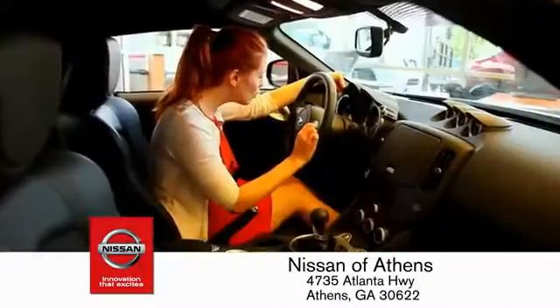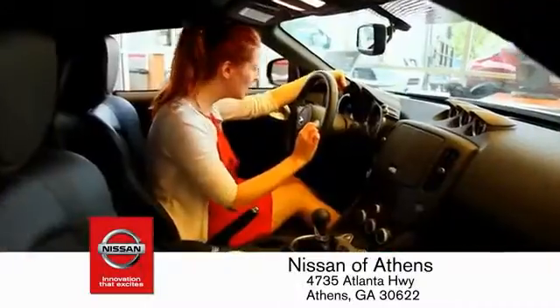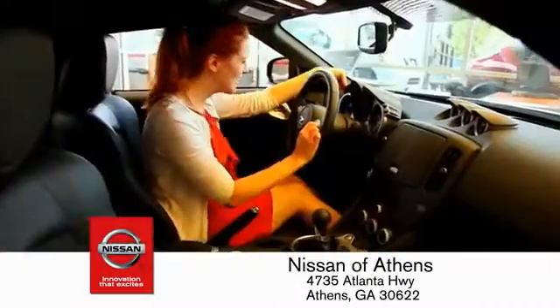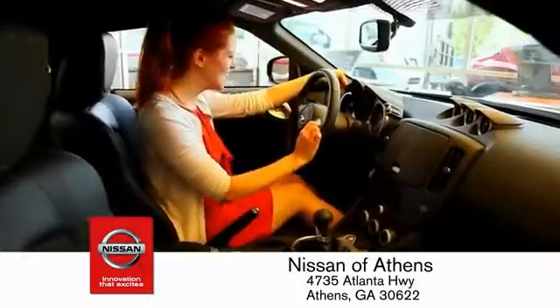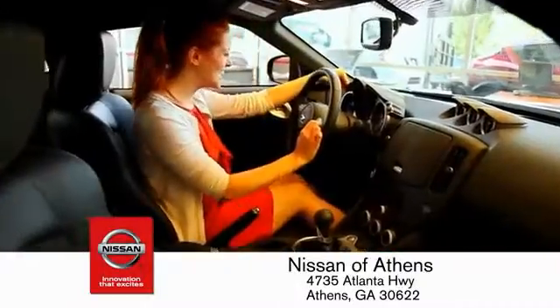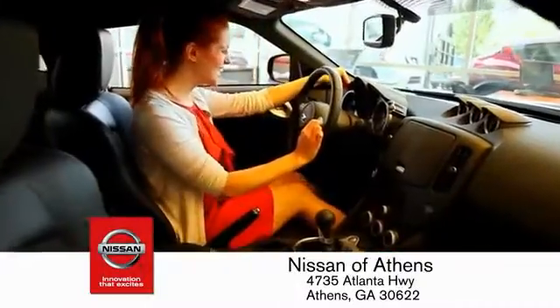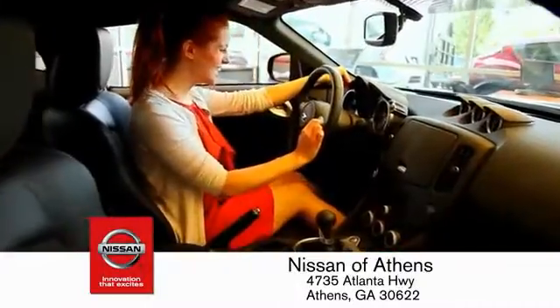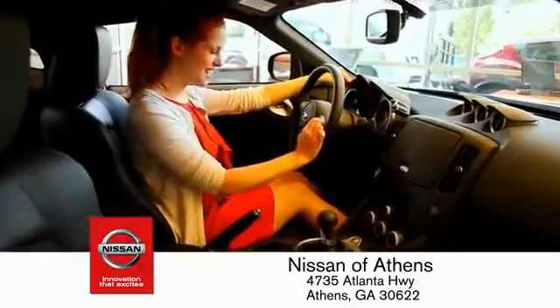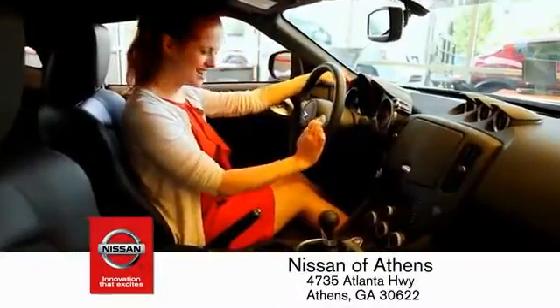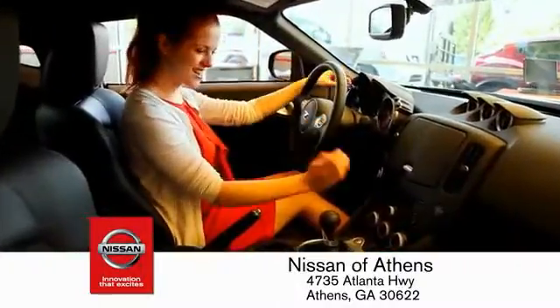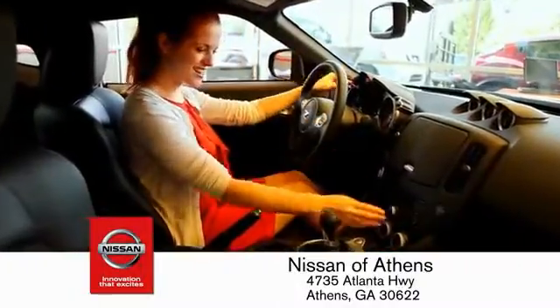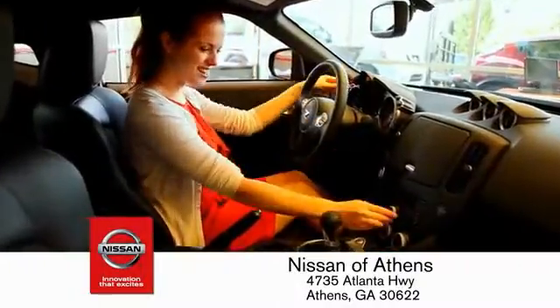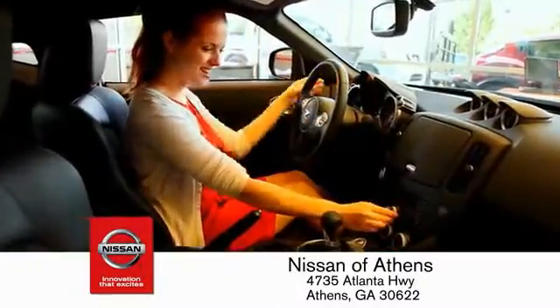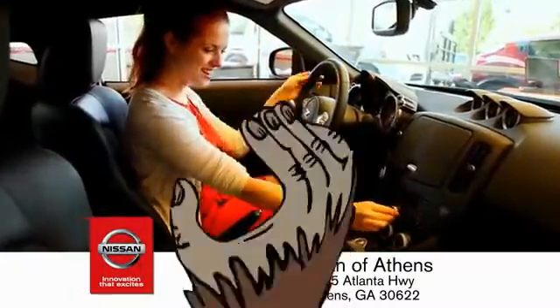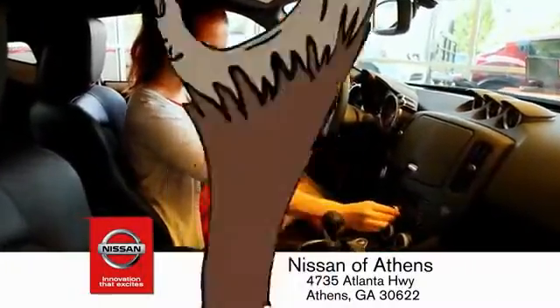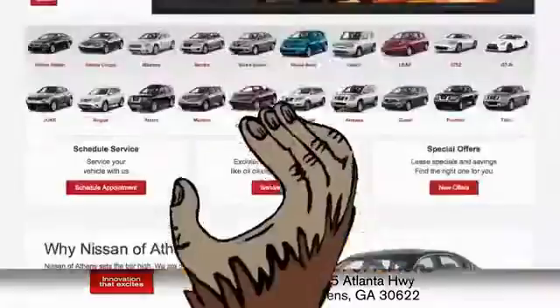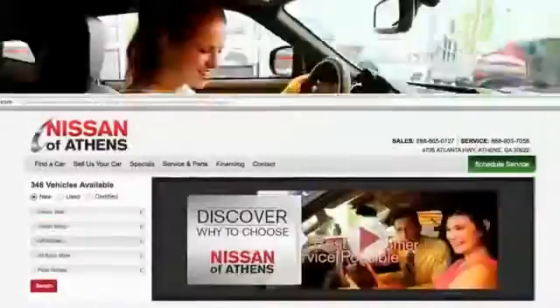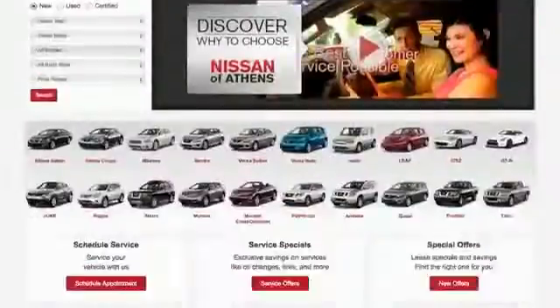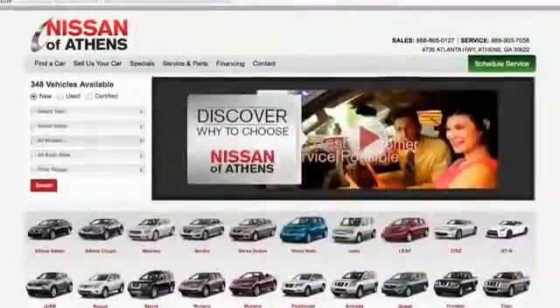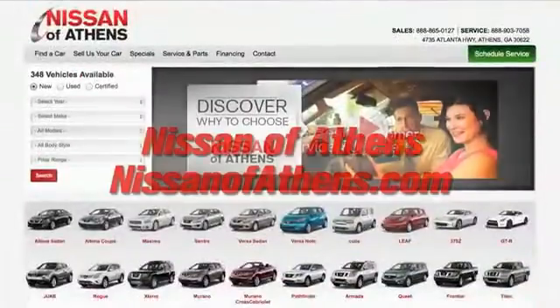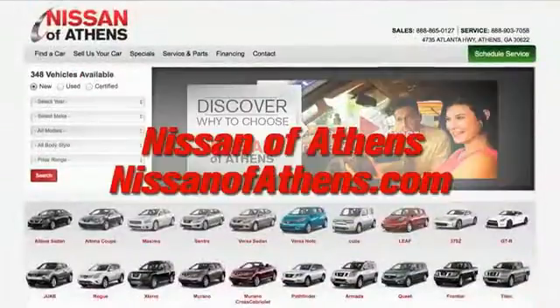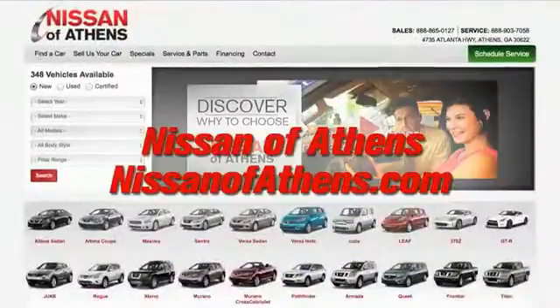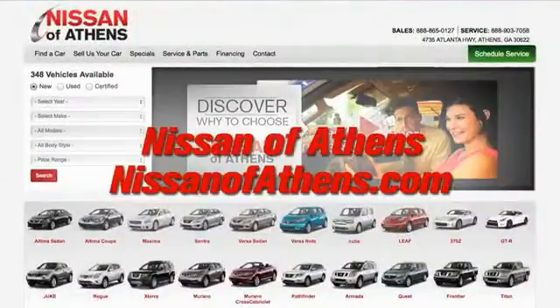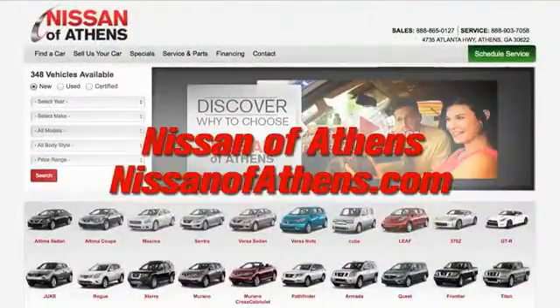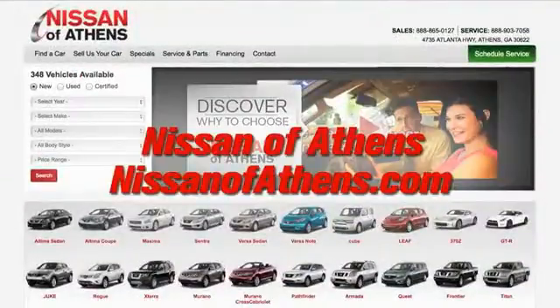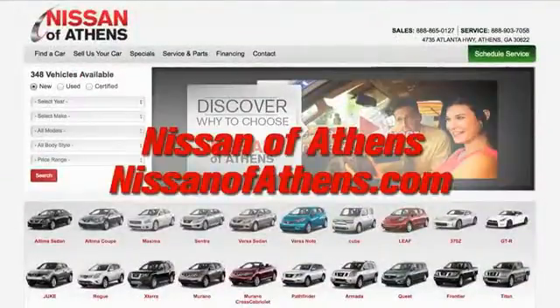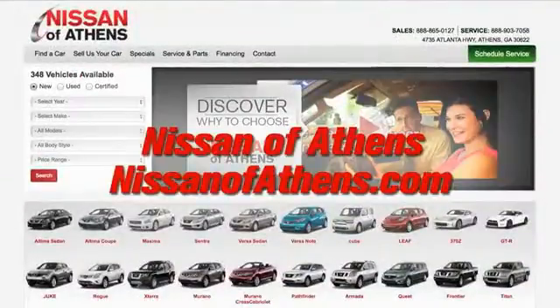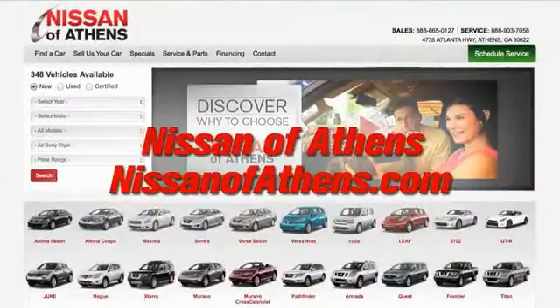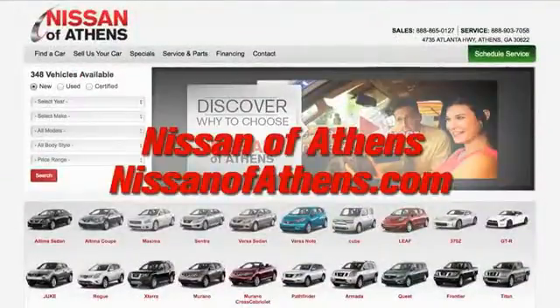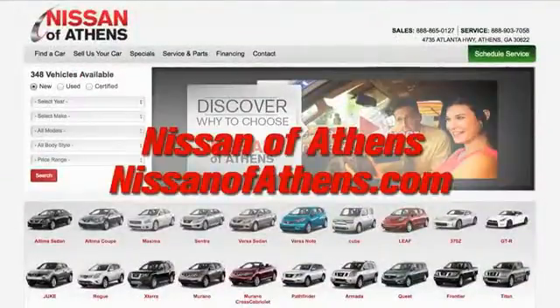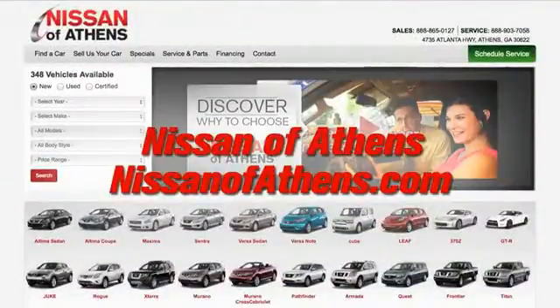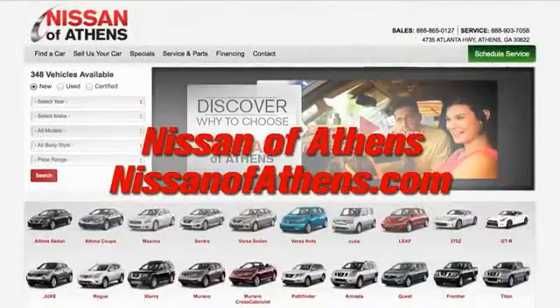There's an easy way to satisfy your financing needs. The easy way to buy a car is to shop at Nissan of Athens.